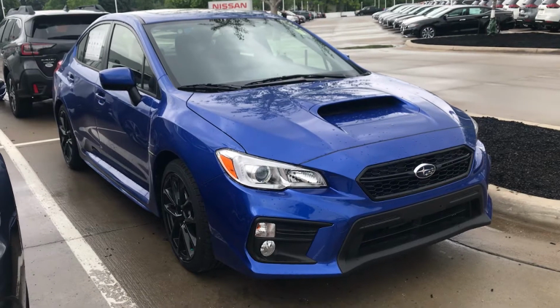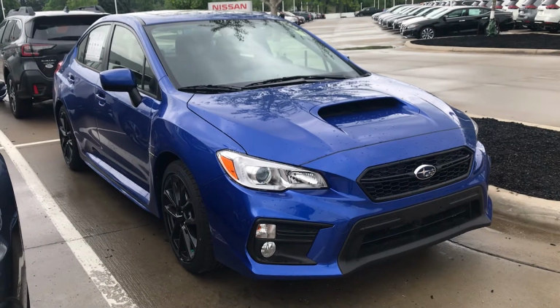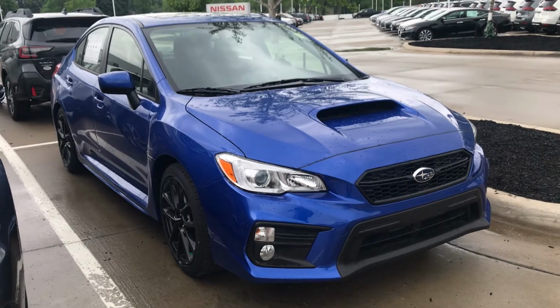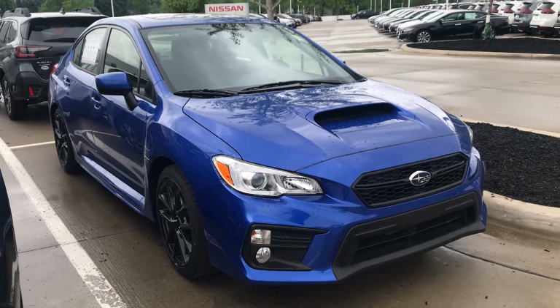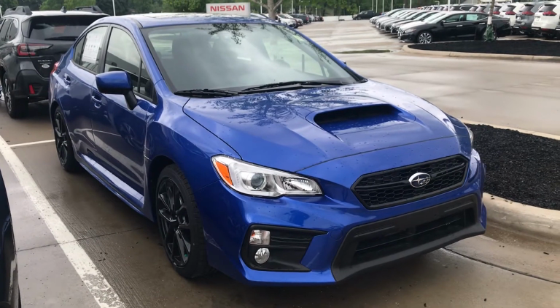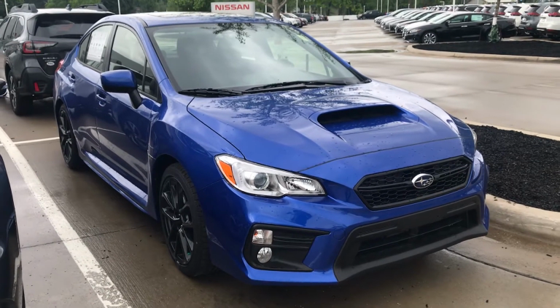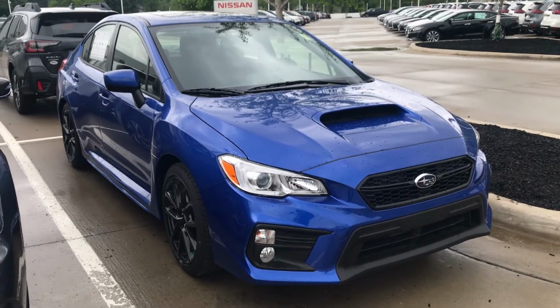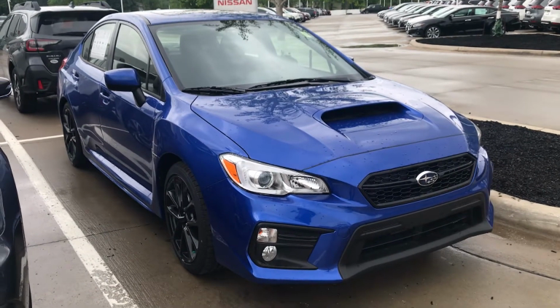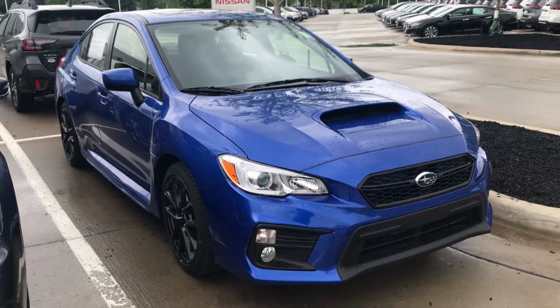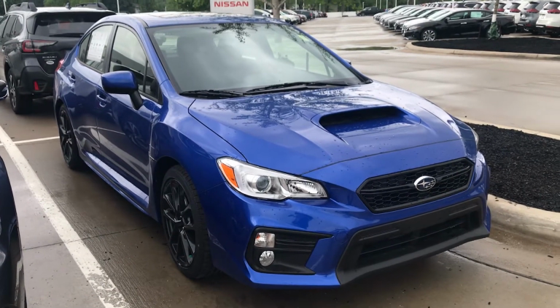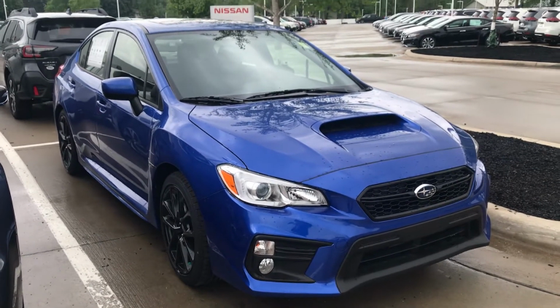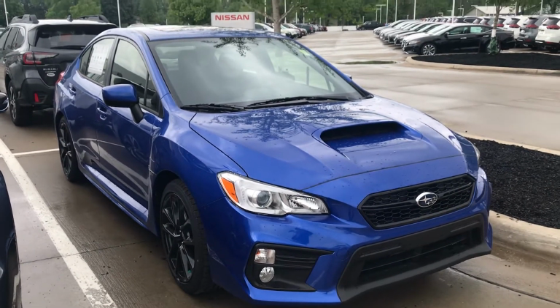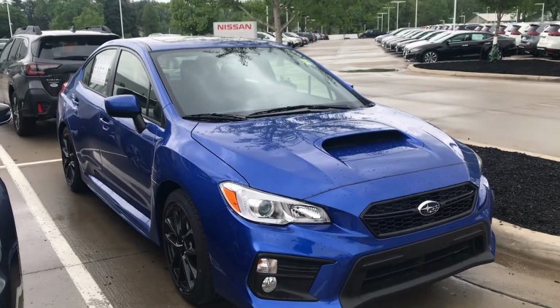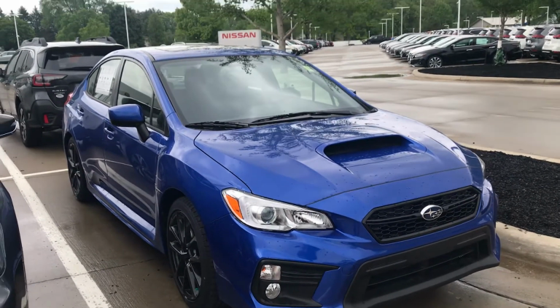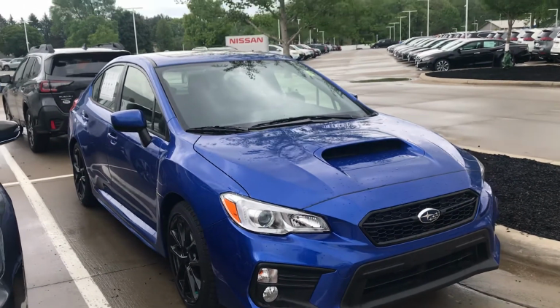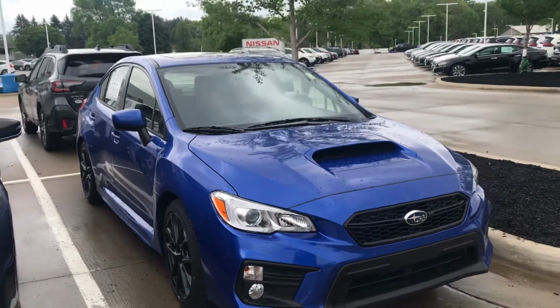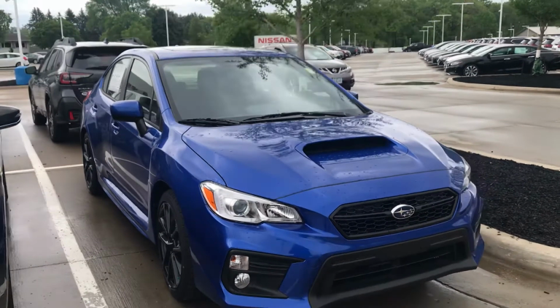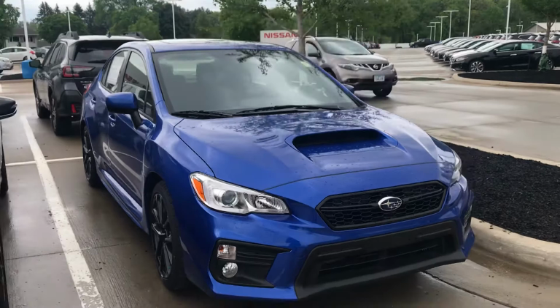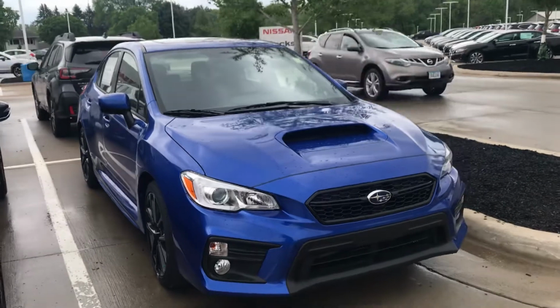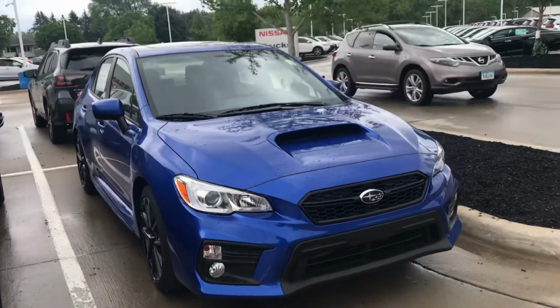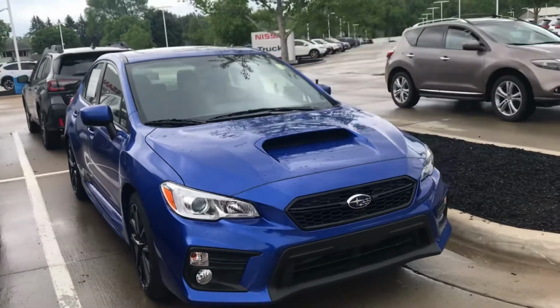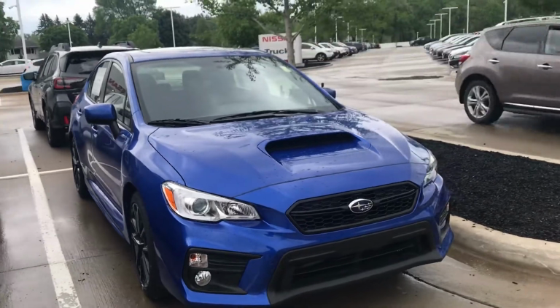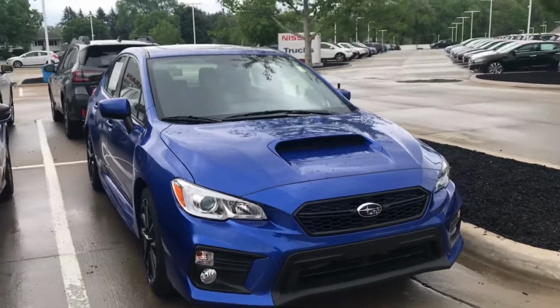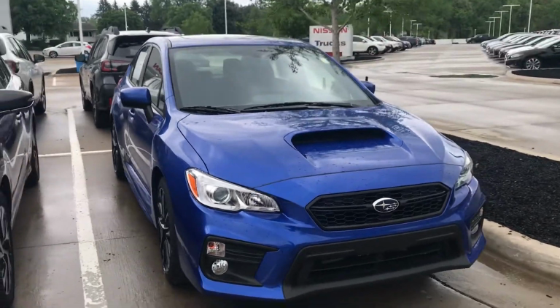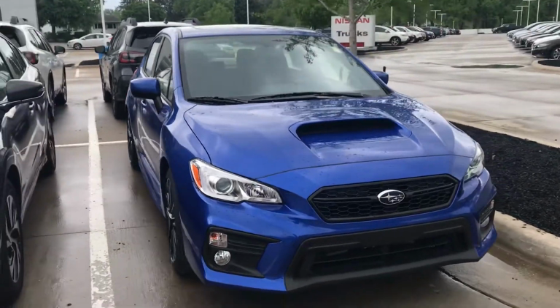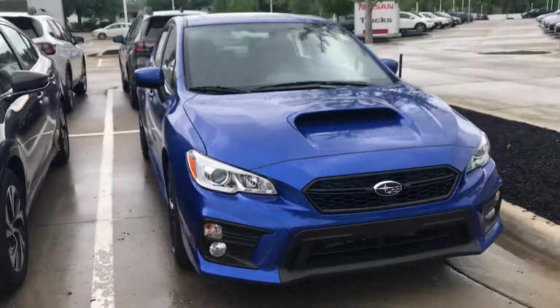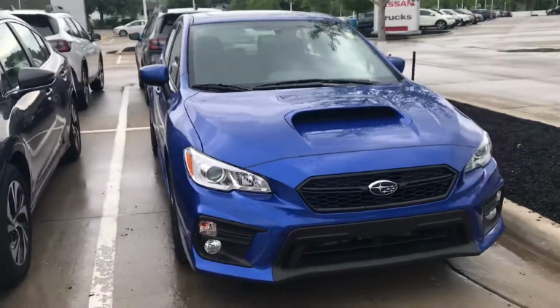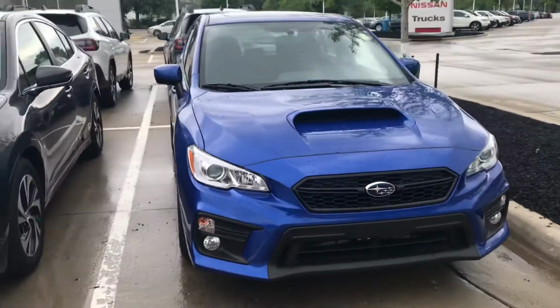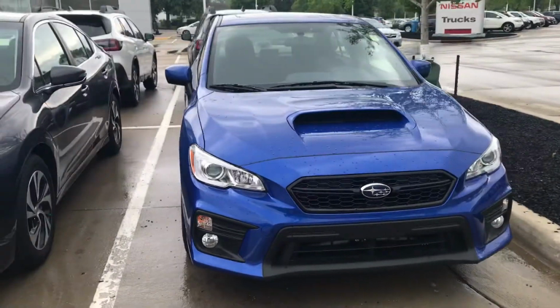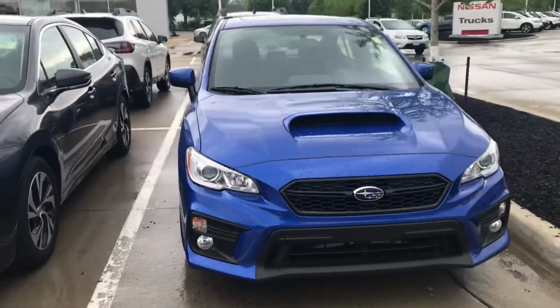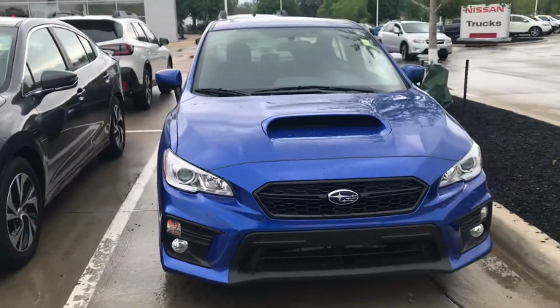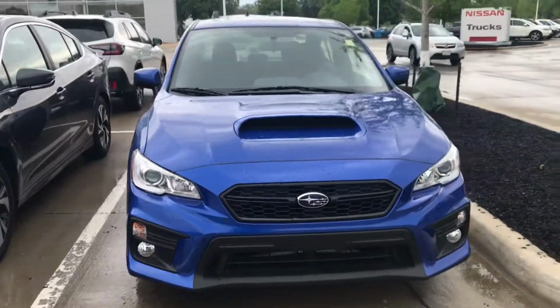Hey Kyle, Nikki here at Daybright Nissan Subaru. I just wanted to give you a sneak peek shot at the 2020 WRX we have in stock here.